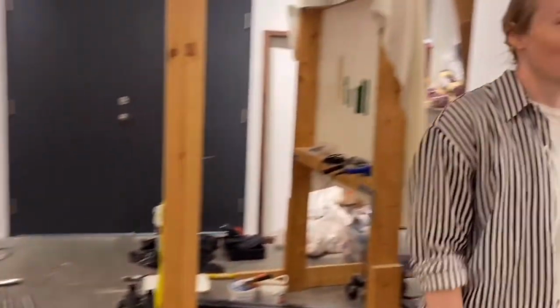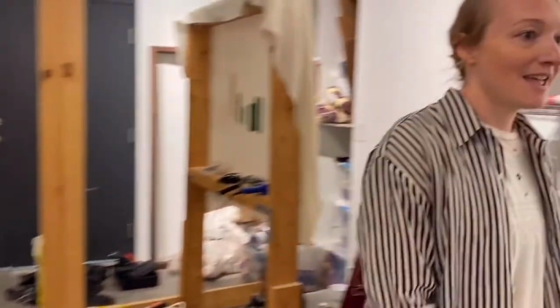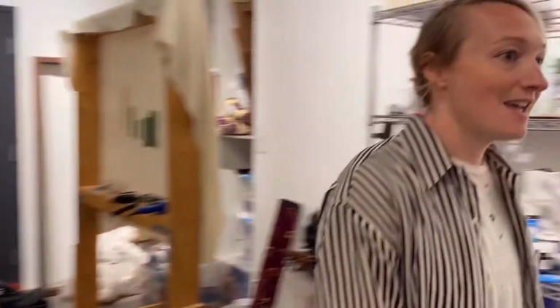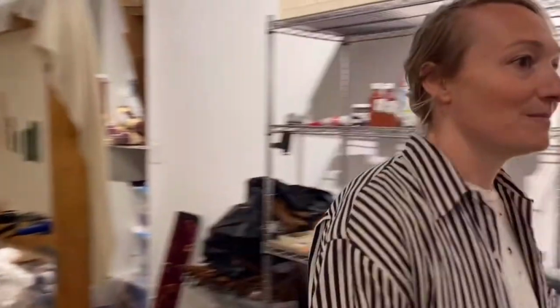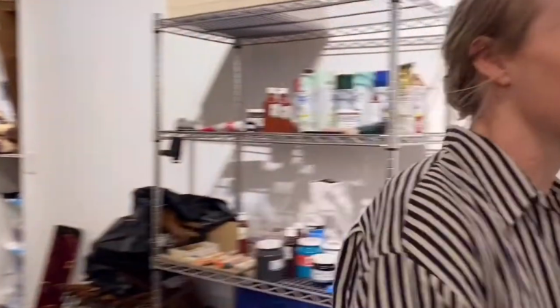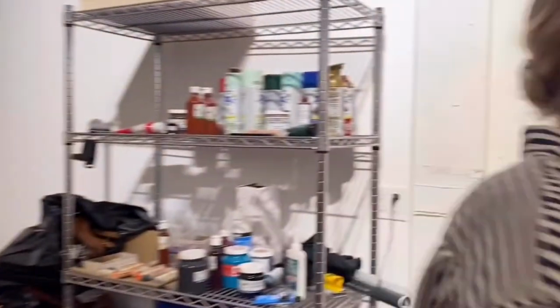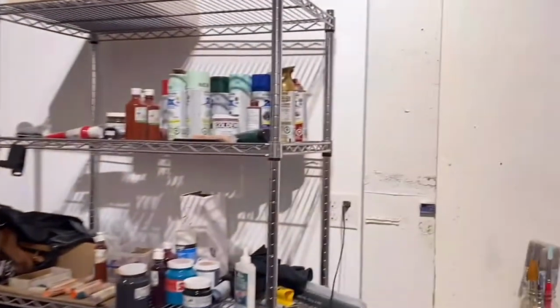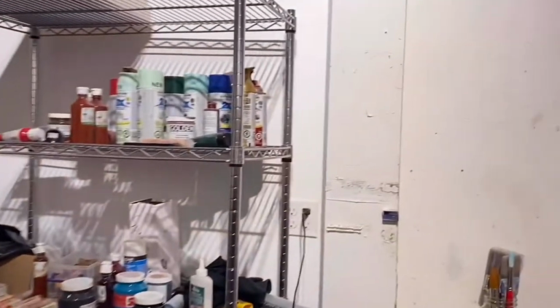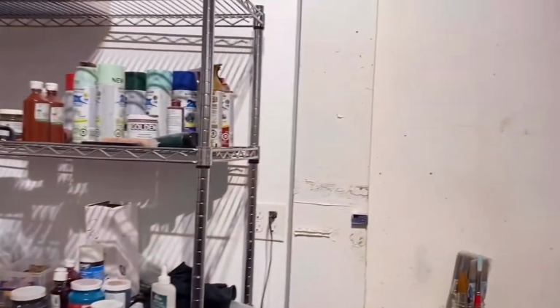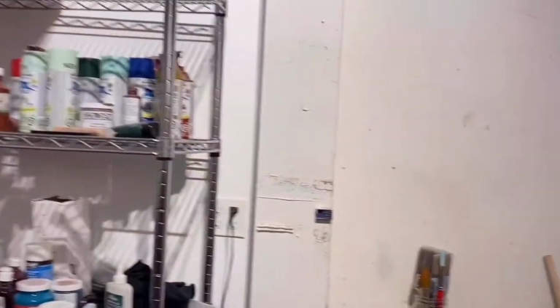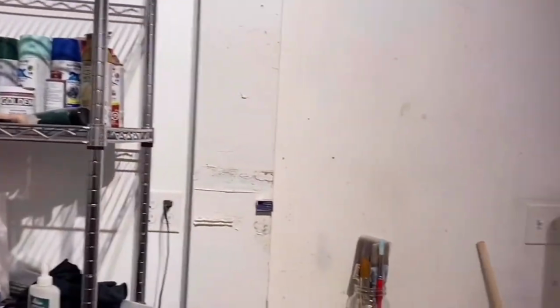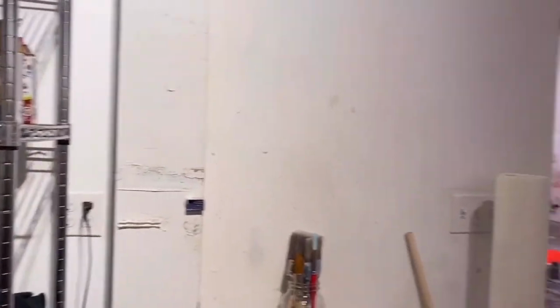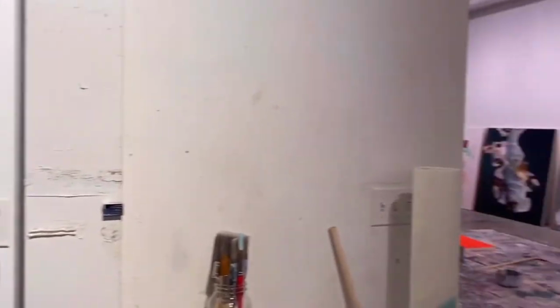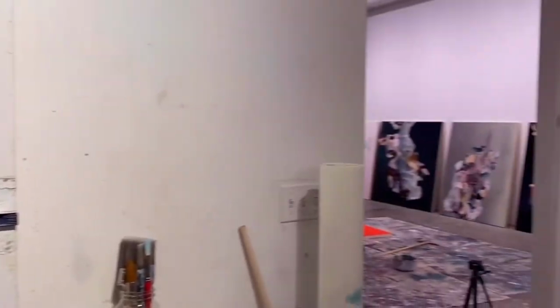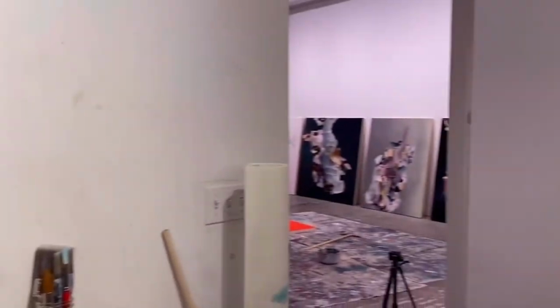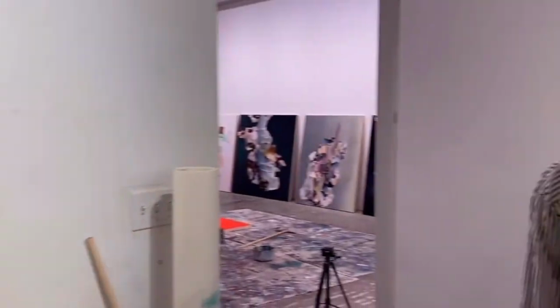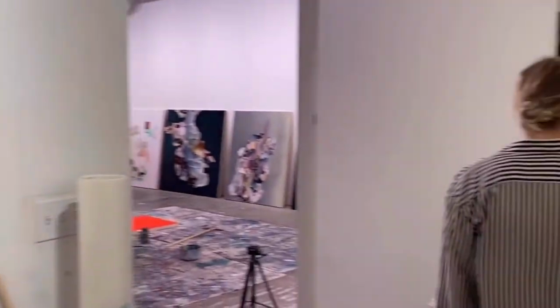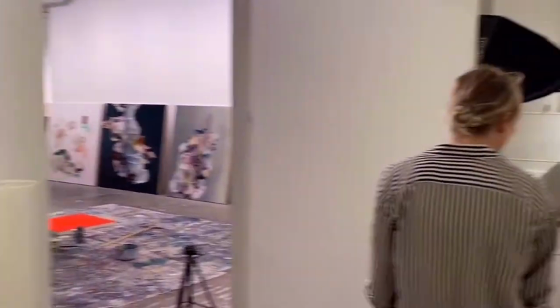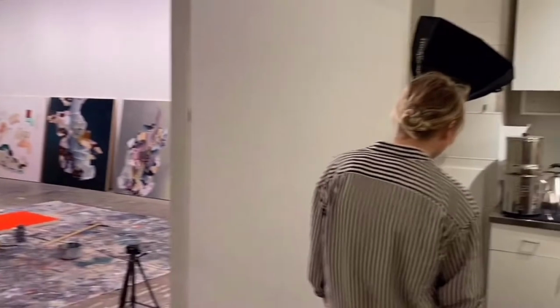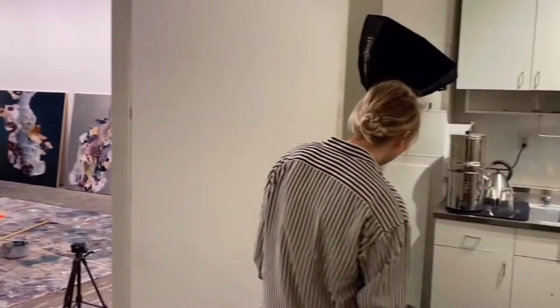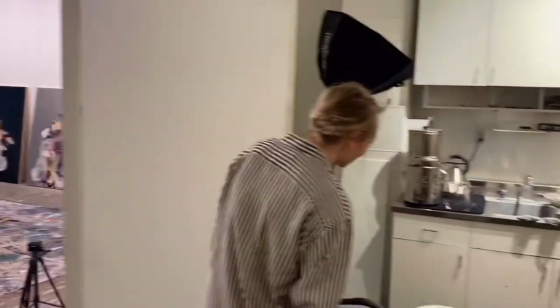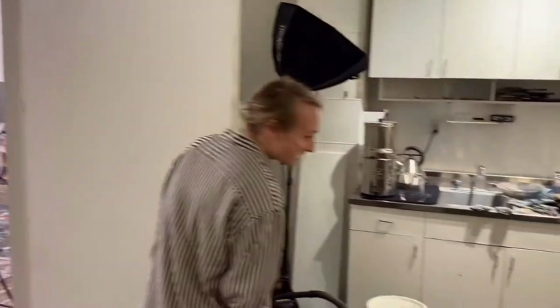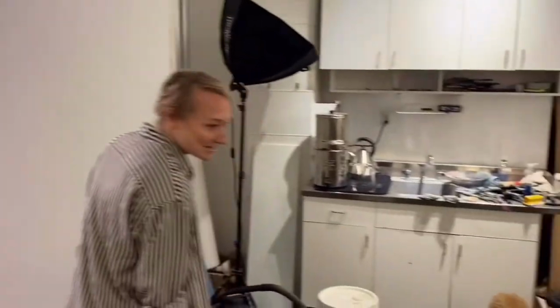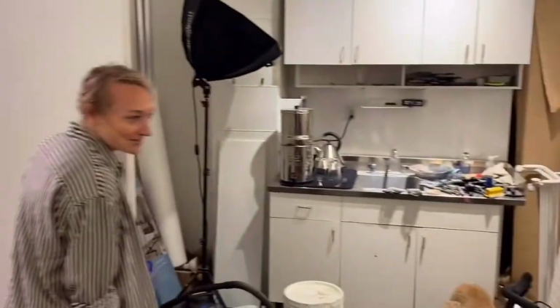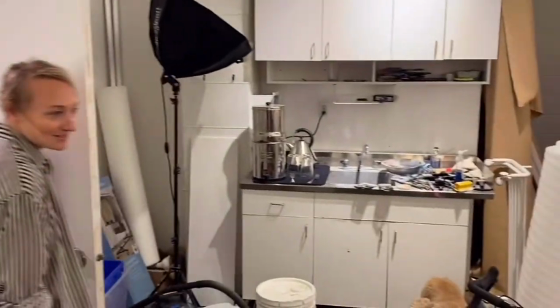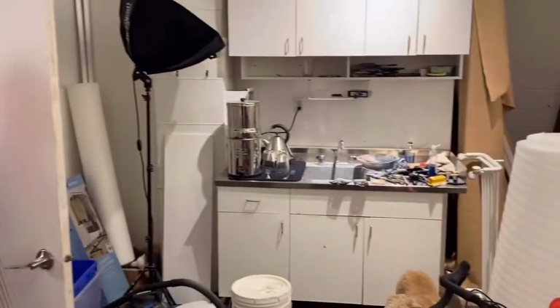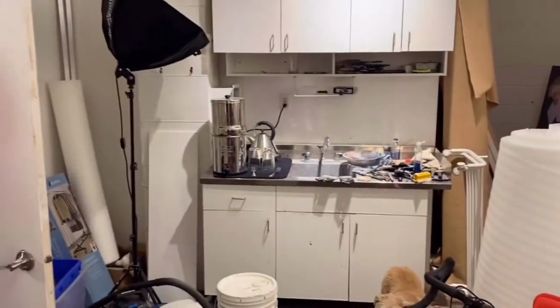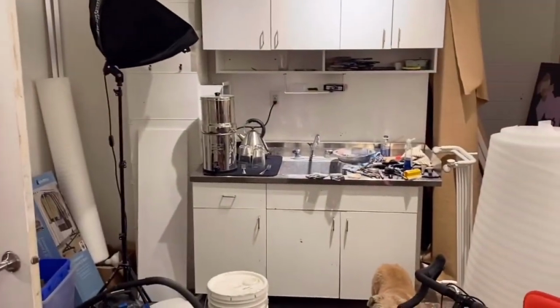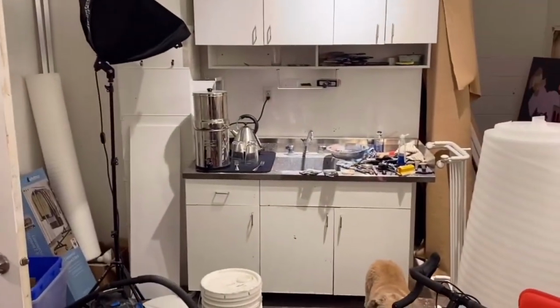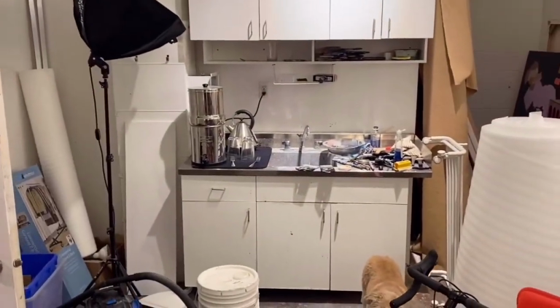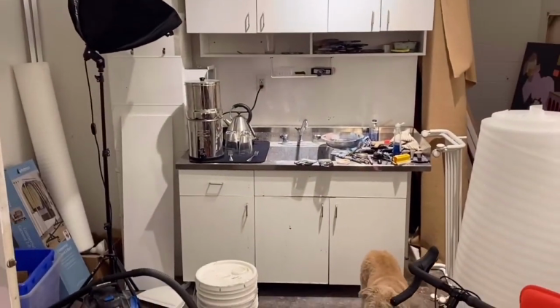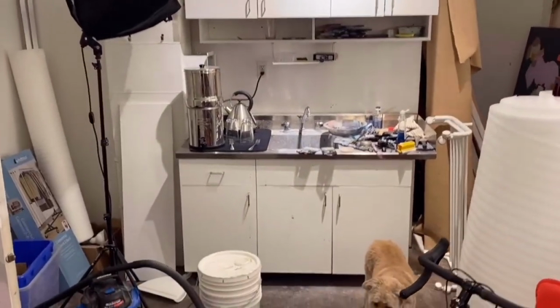And my slop sink, back here. Super sloppy.